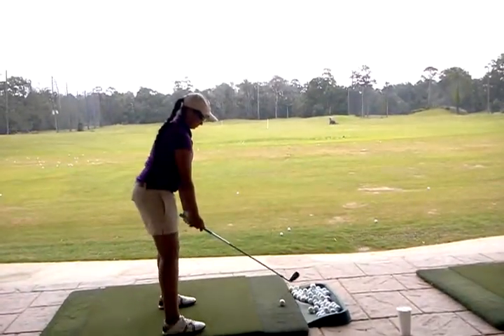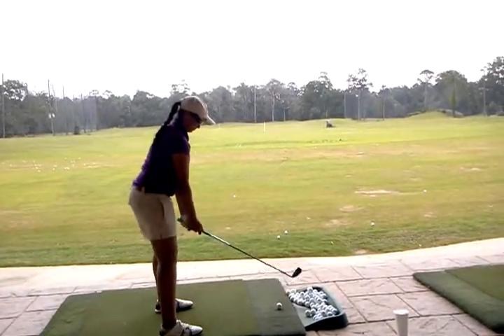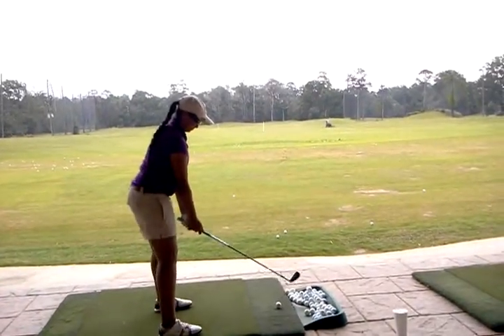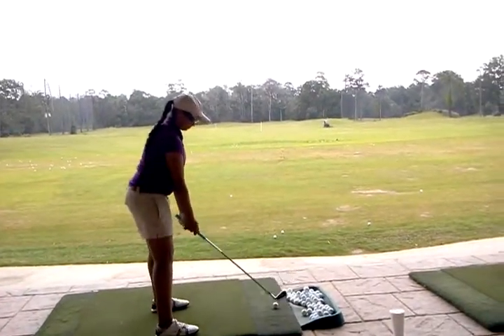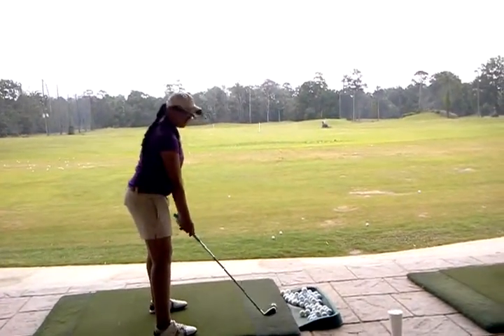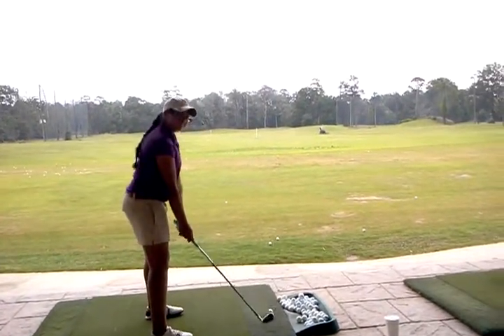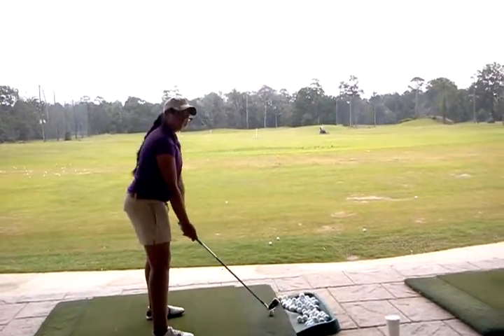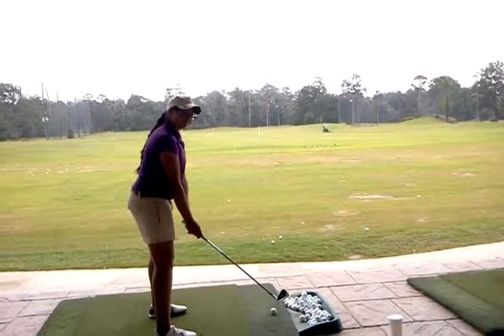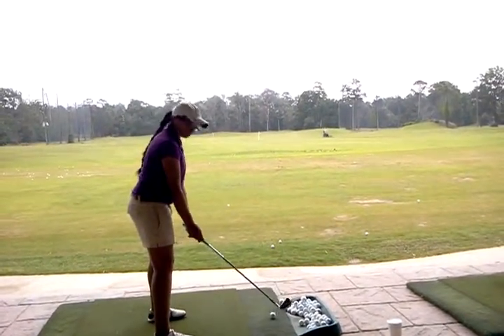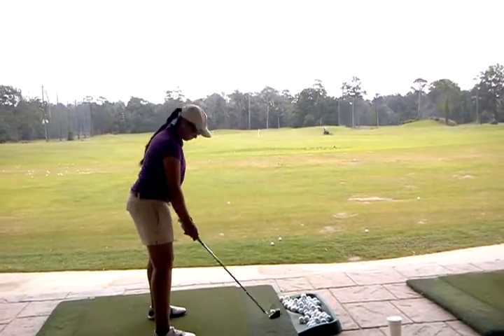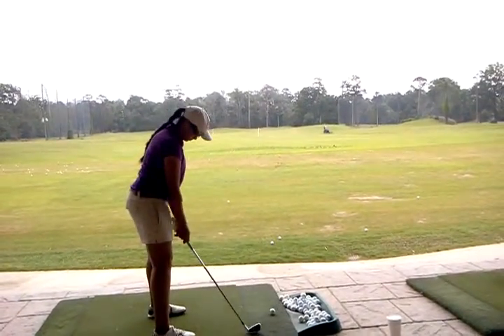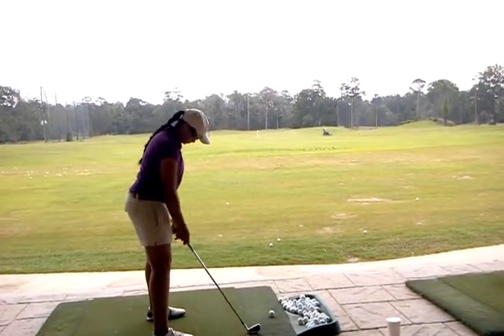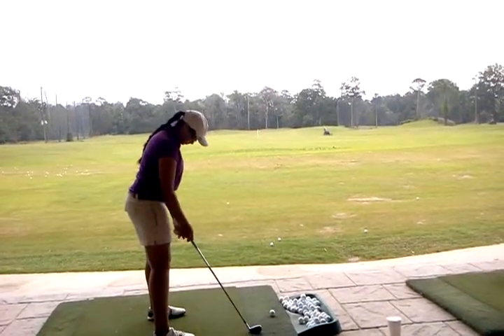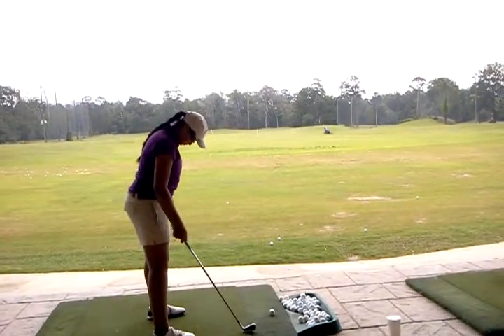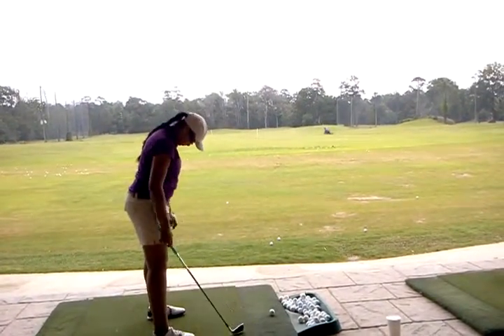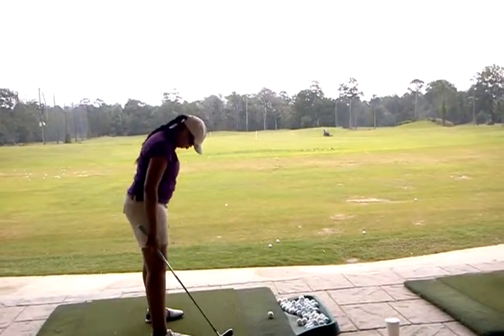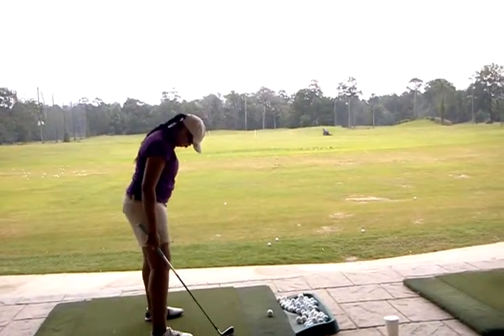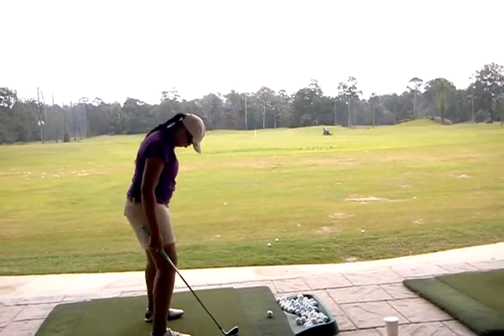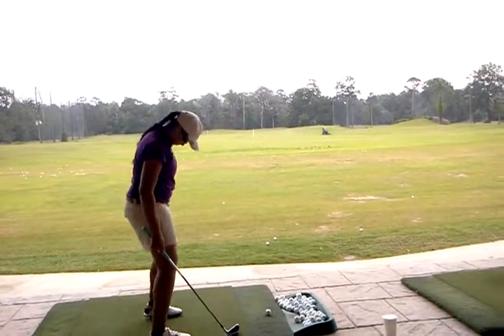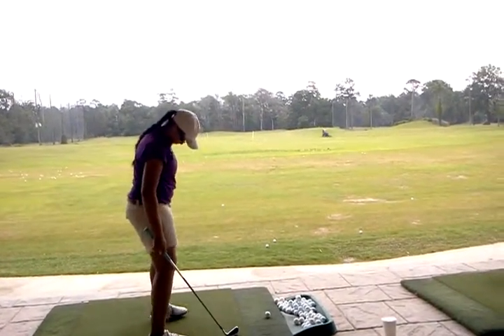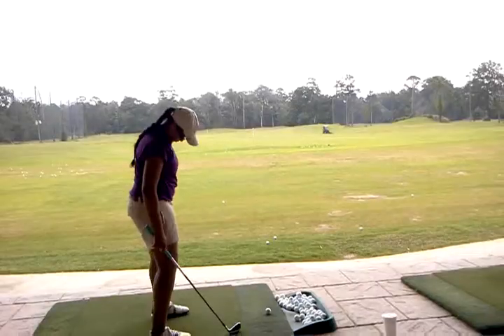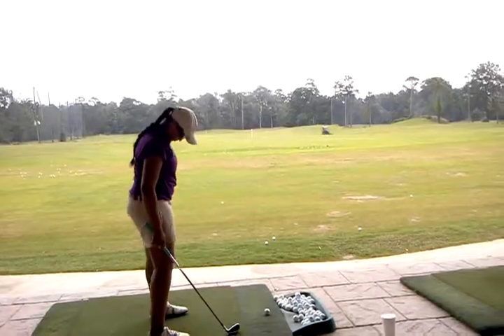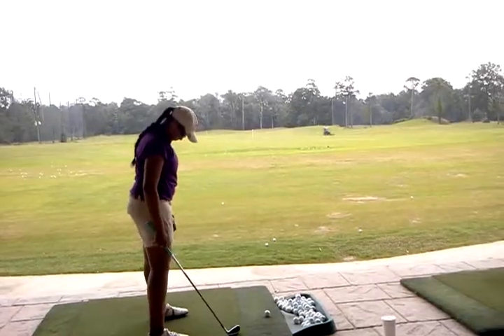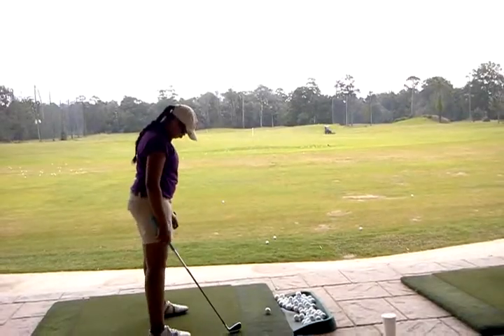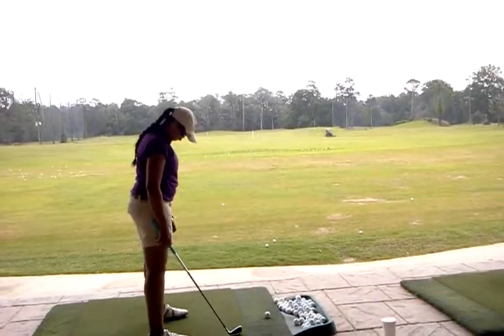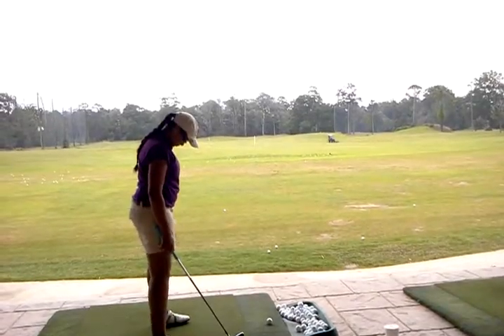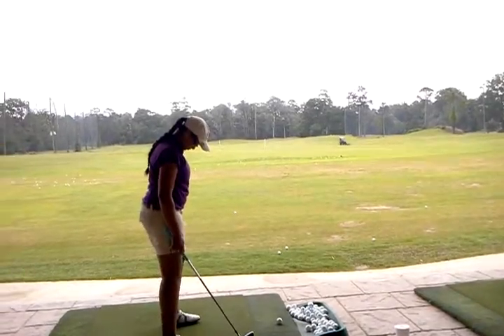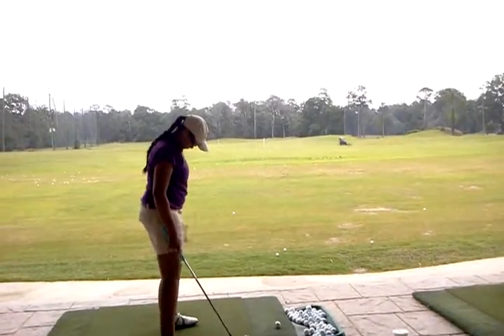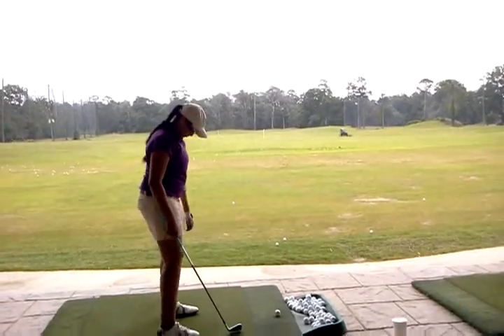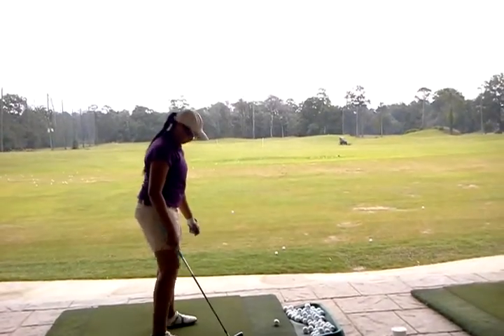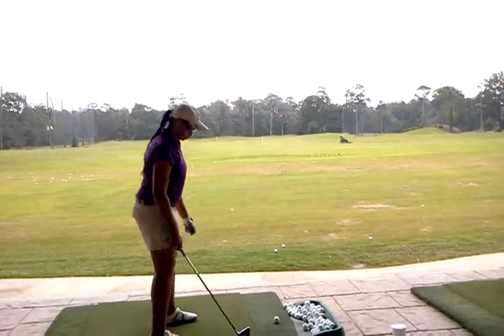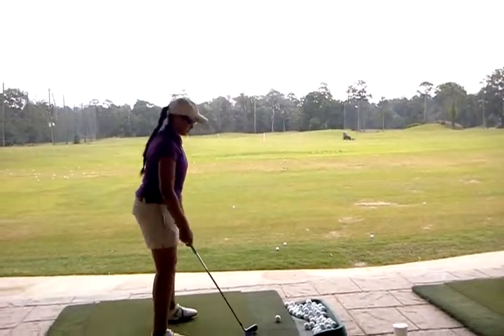You're super duper open to your stance, right, with your target line. Yeah, there you go.